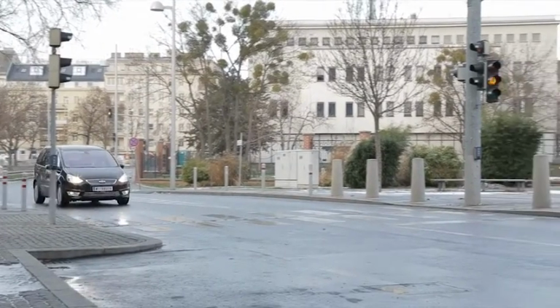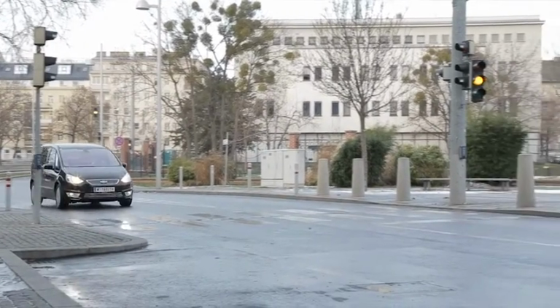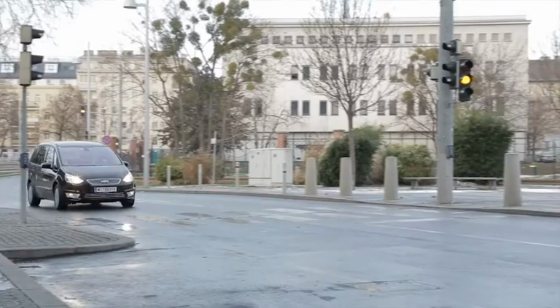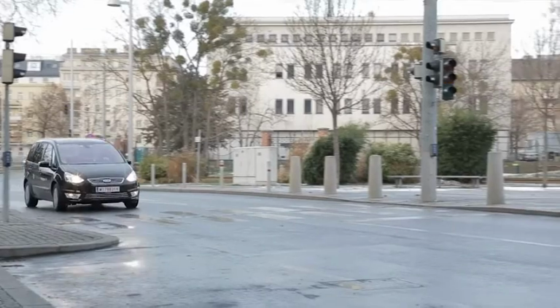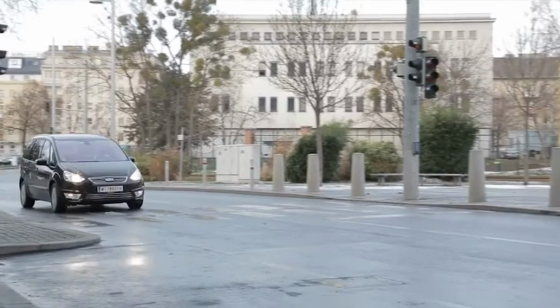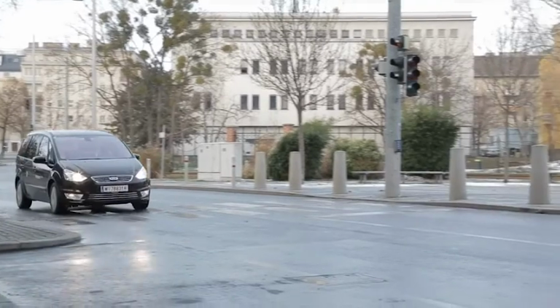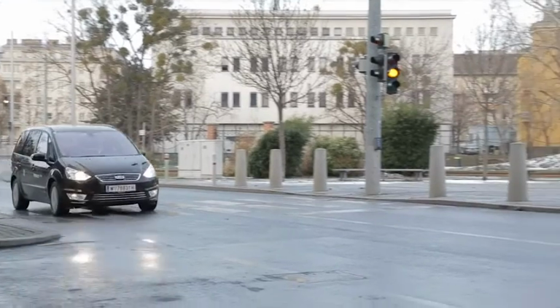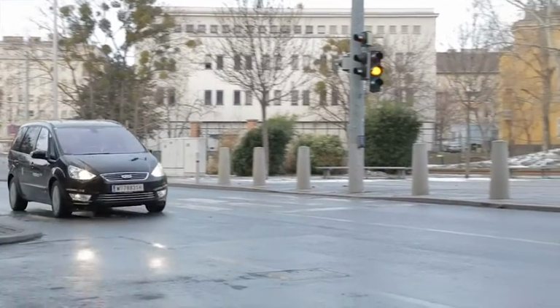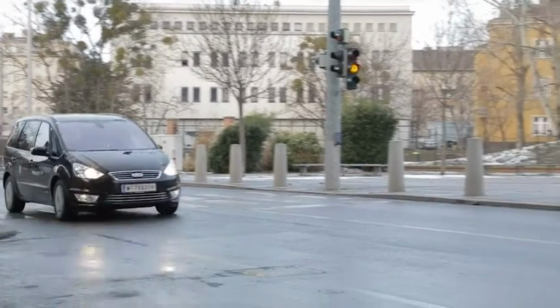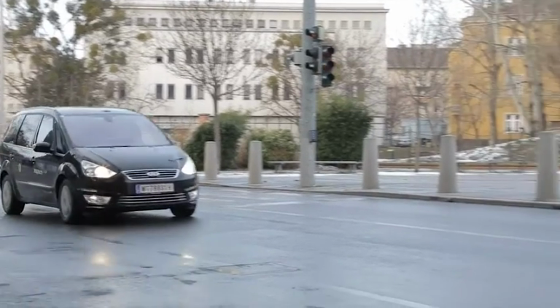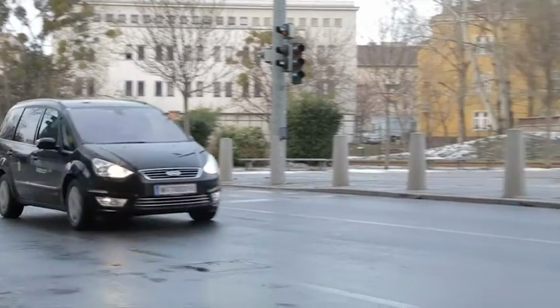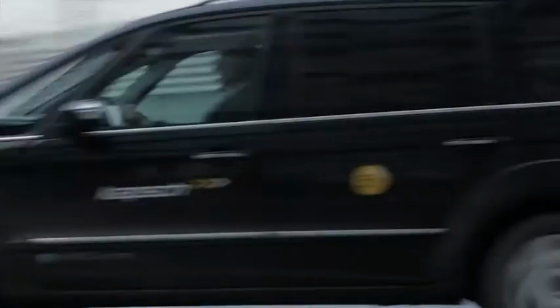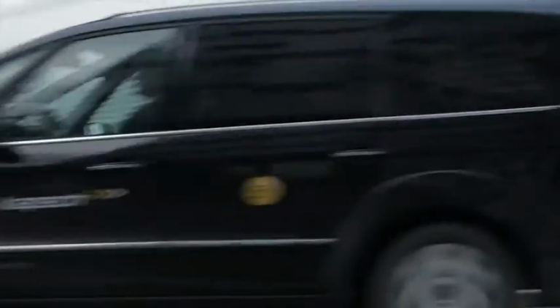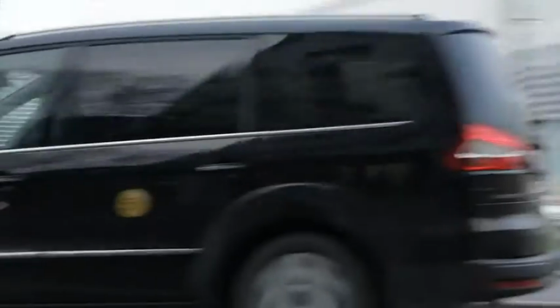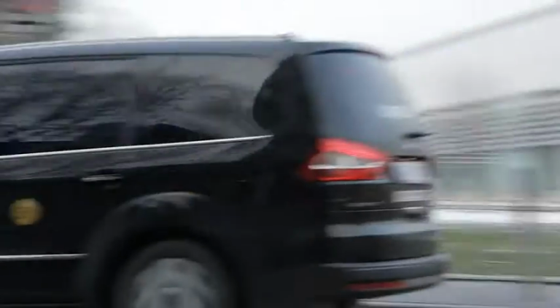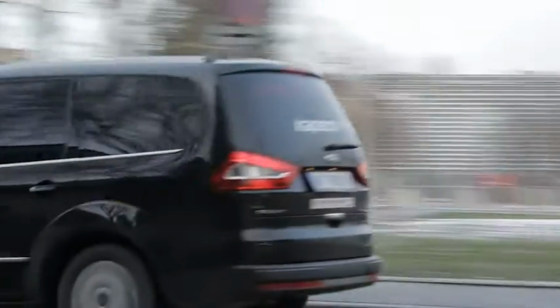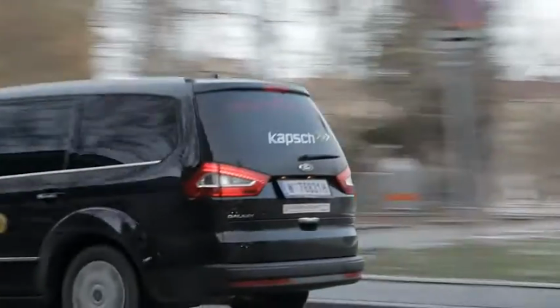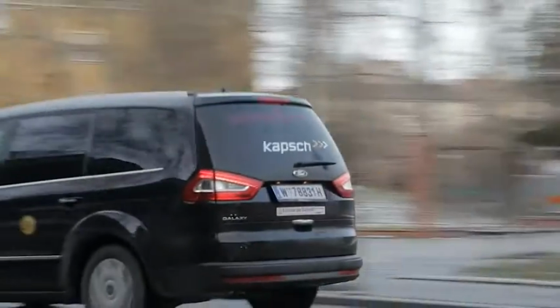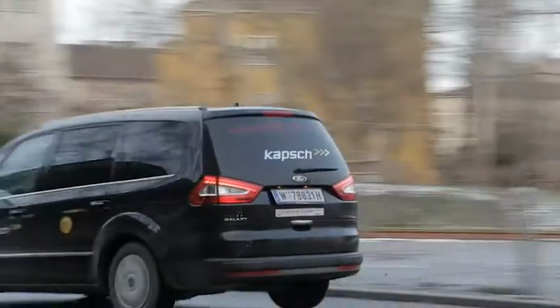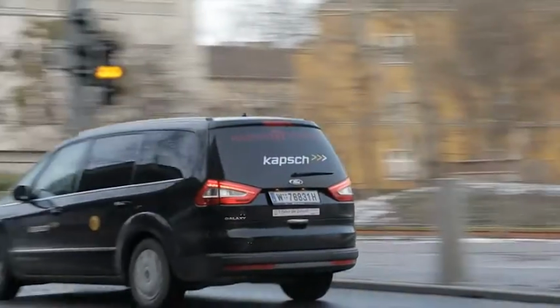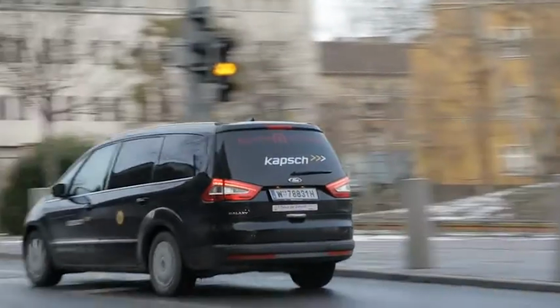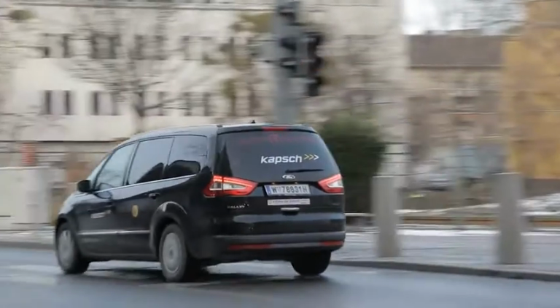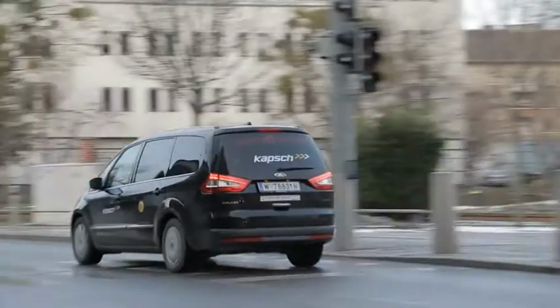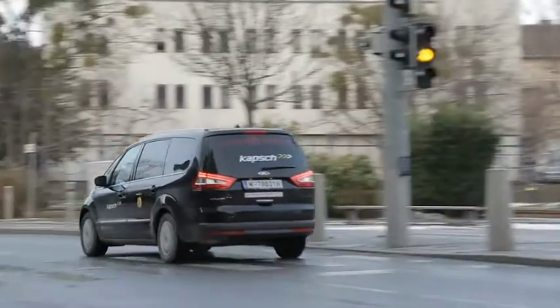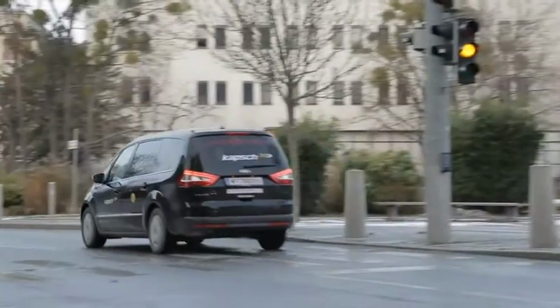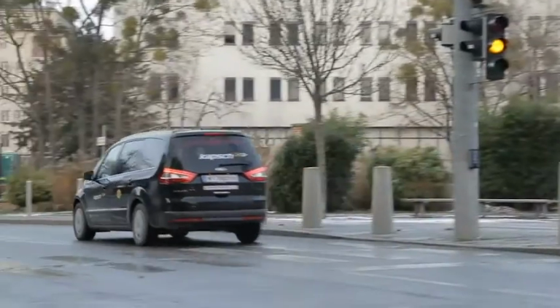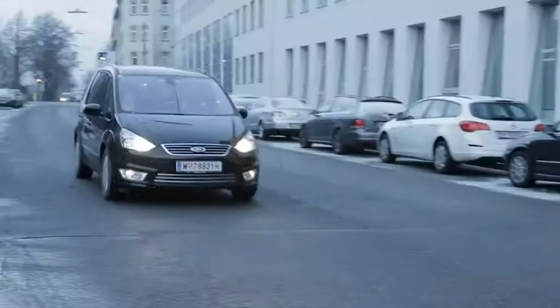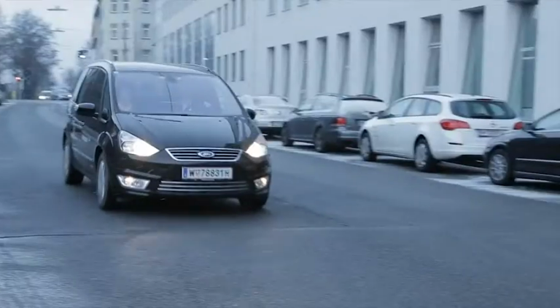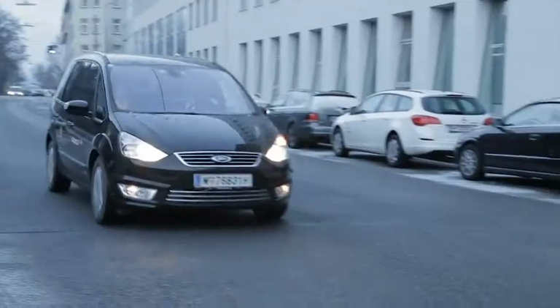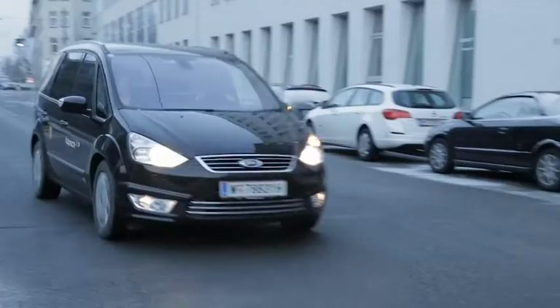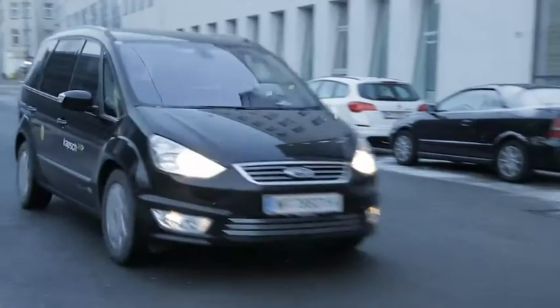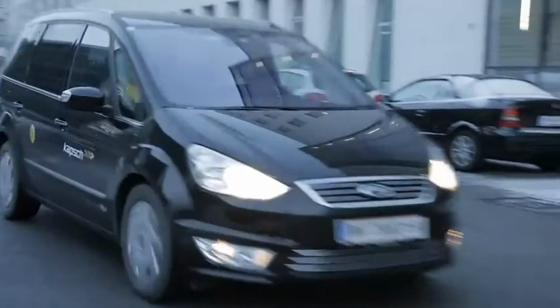Capsh V2X Systems. Intelligent solutions for road traffic and safety.